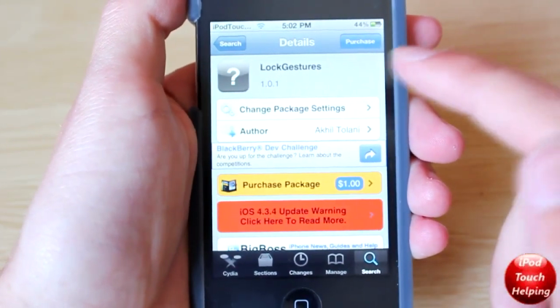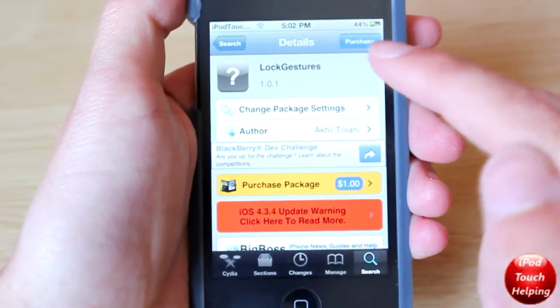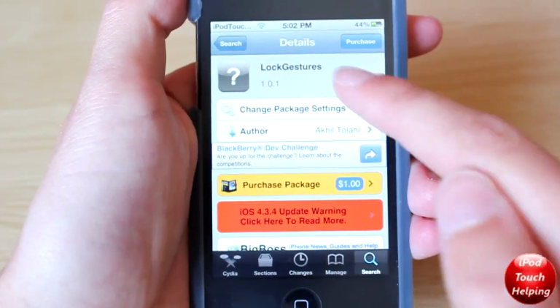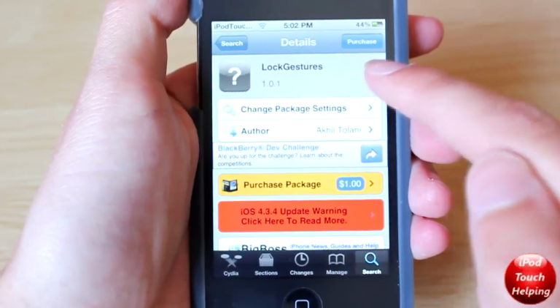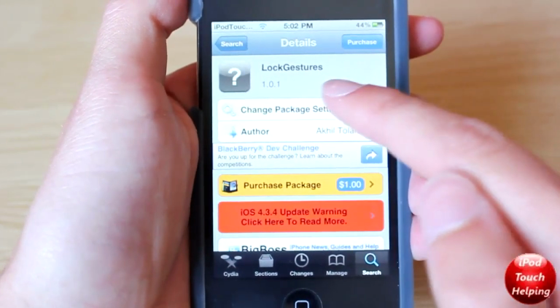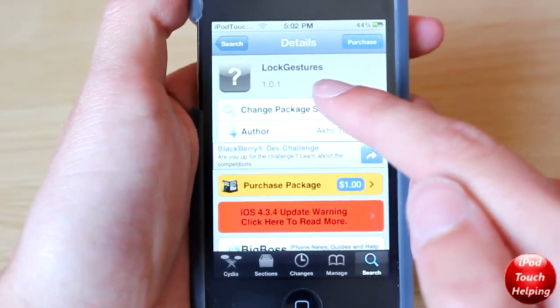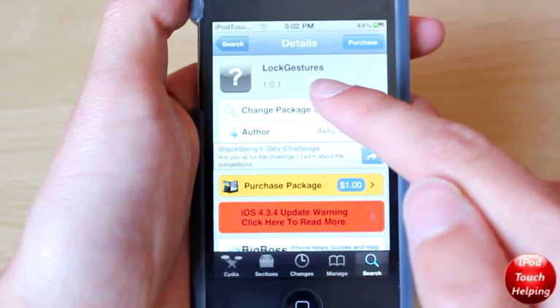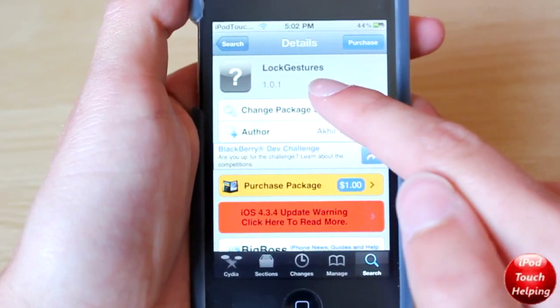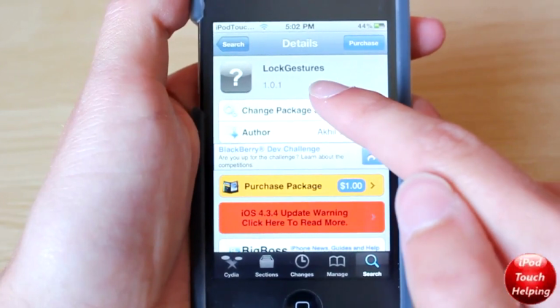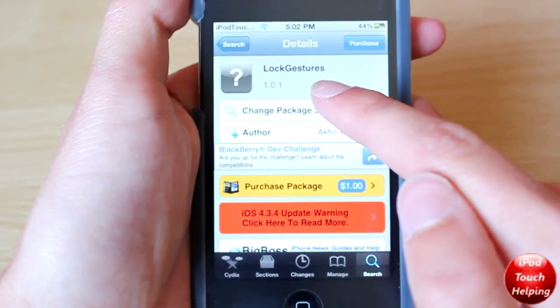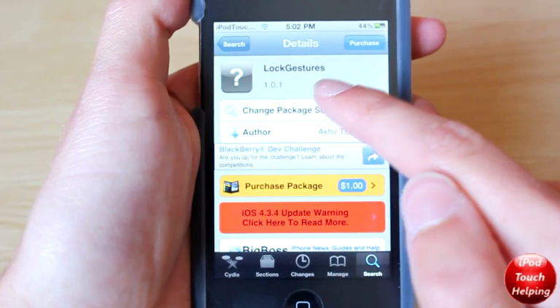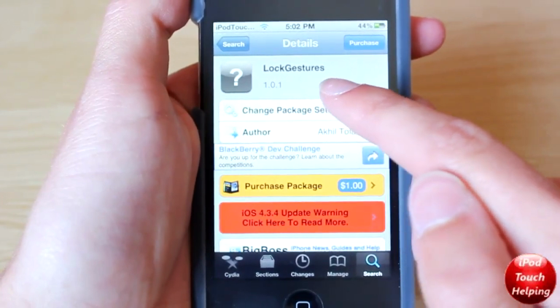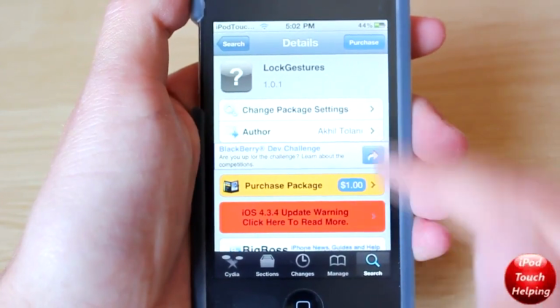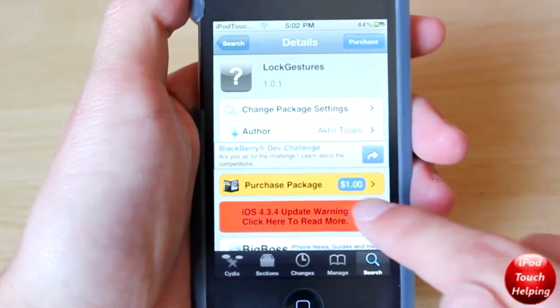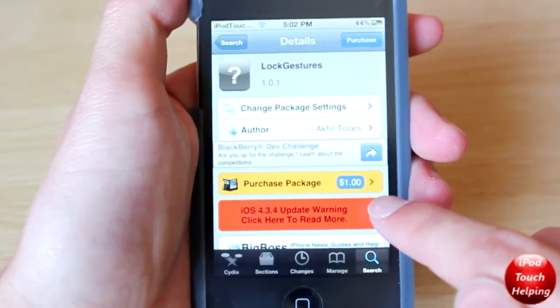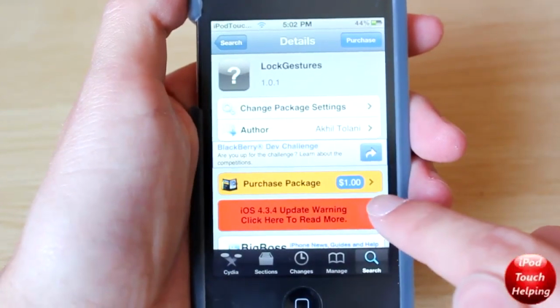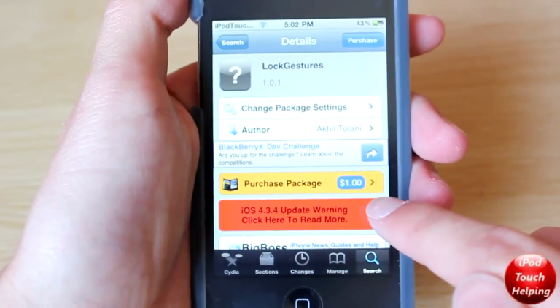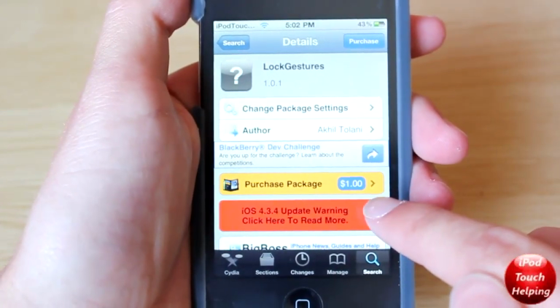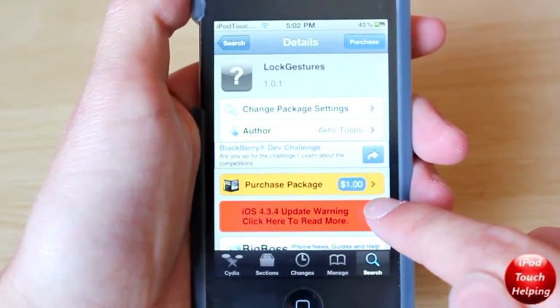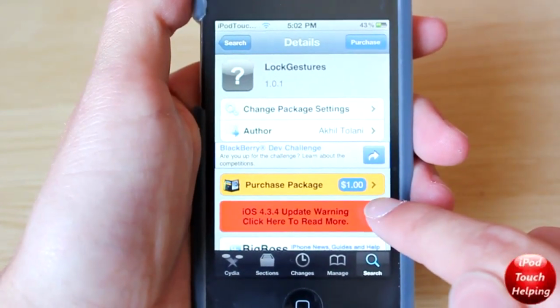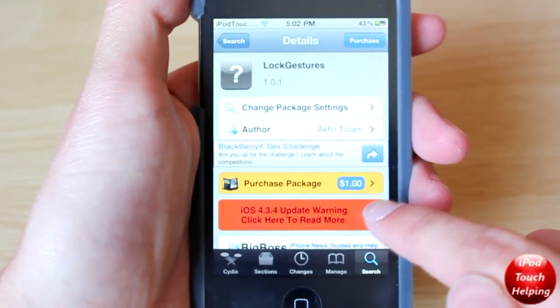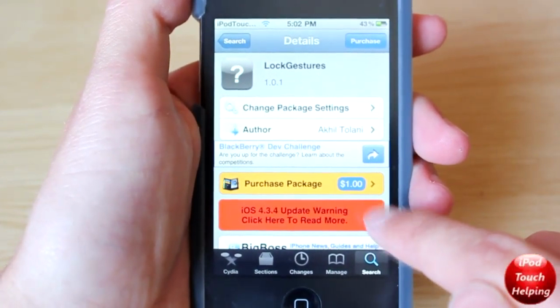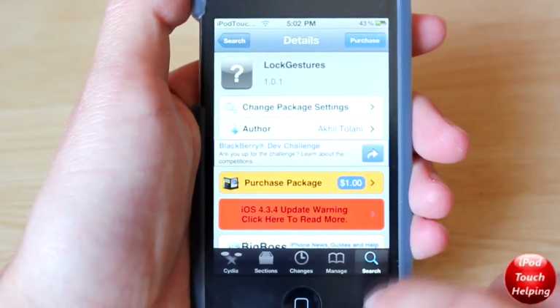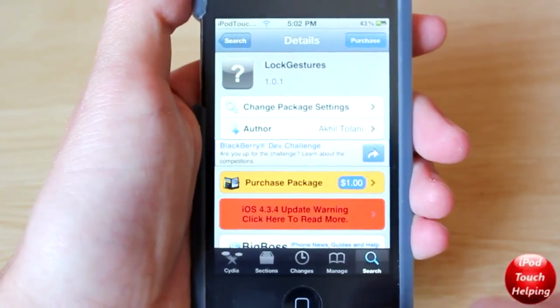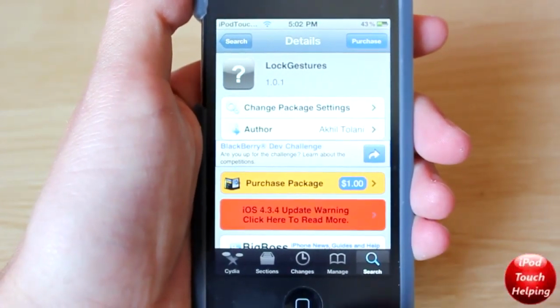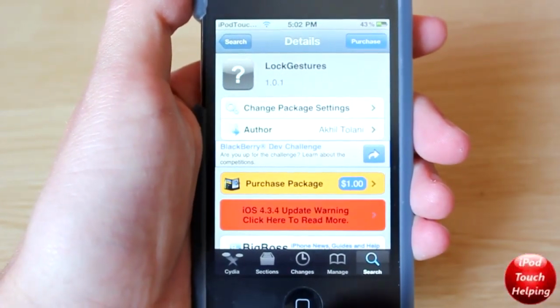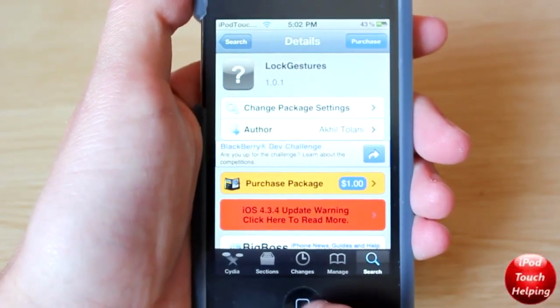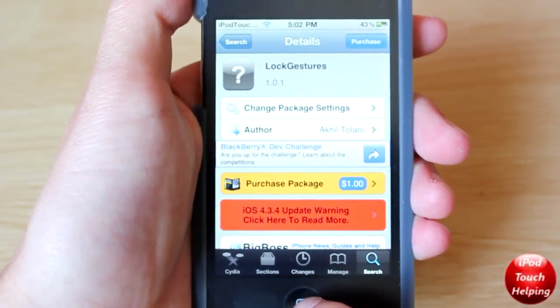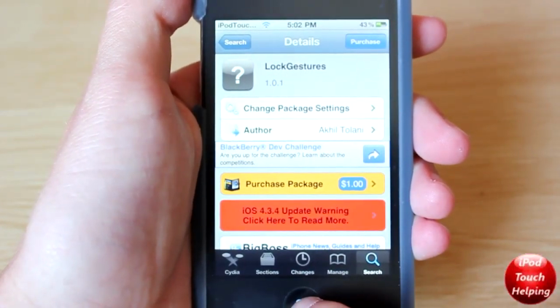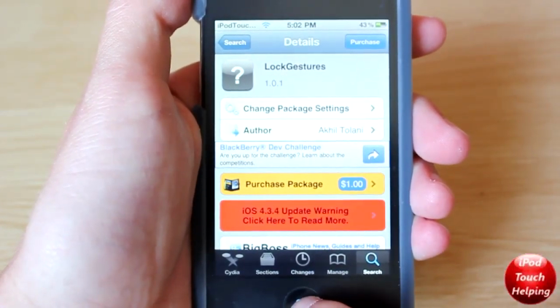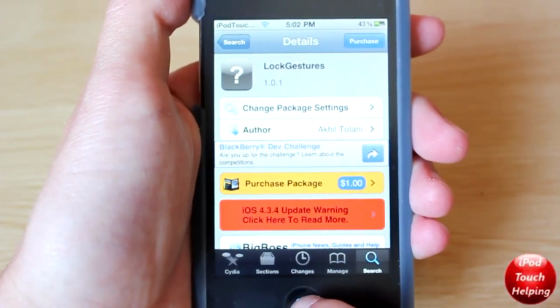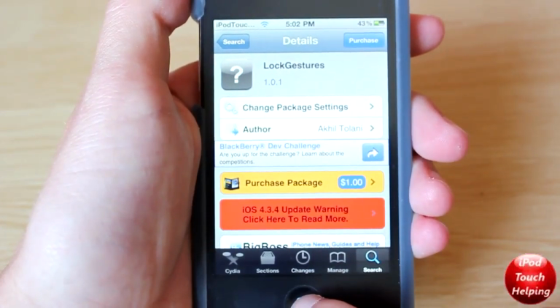You guys are going to want to find this in Cydia. It's going to be about a buck and you guys are going to want to purchase that.